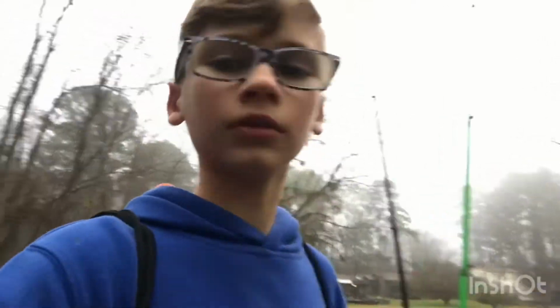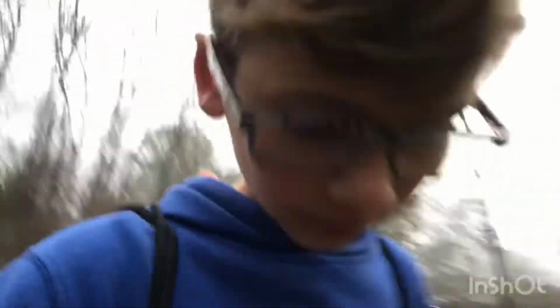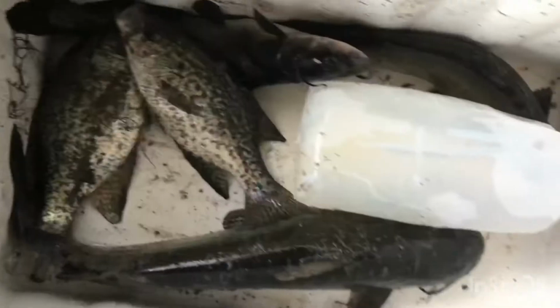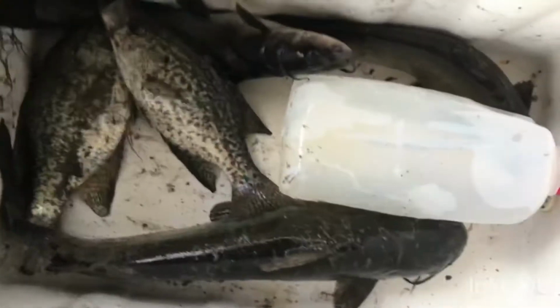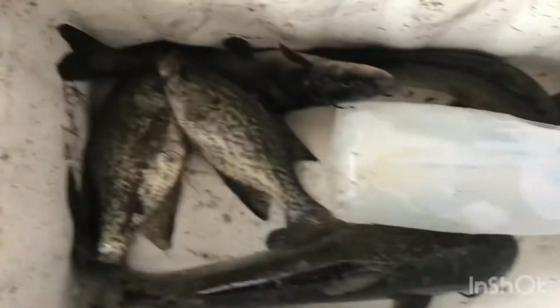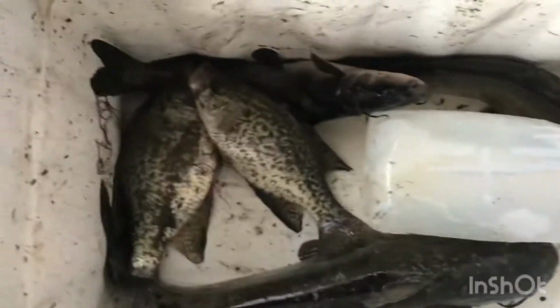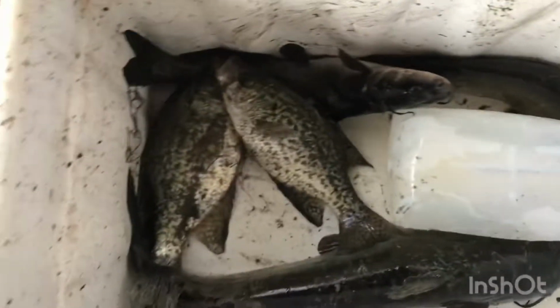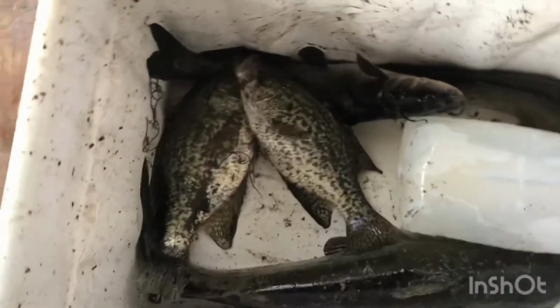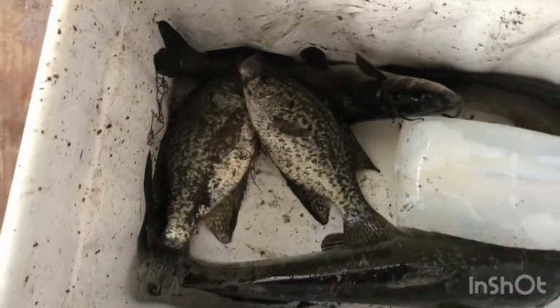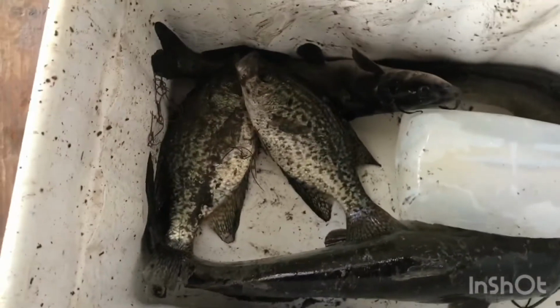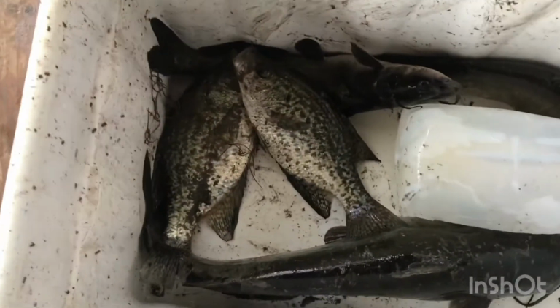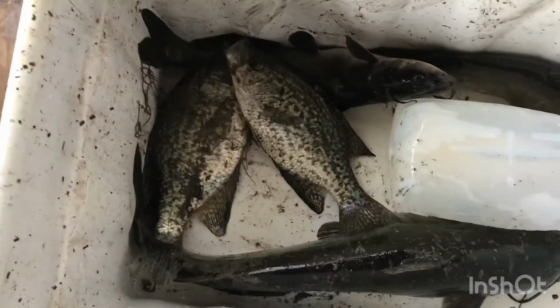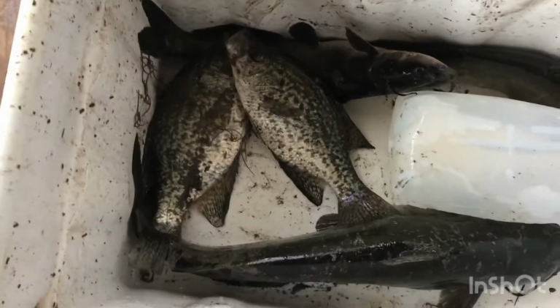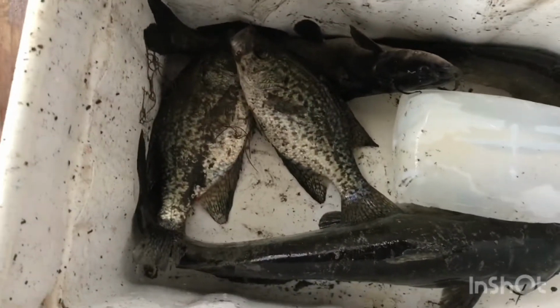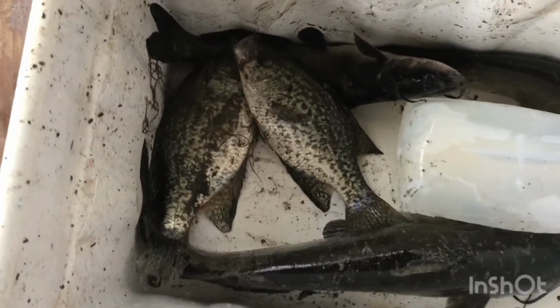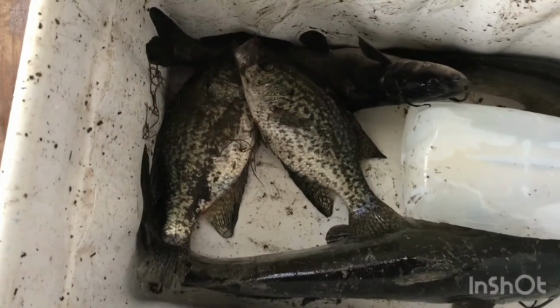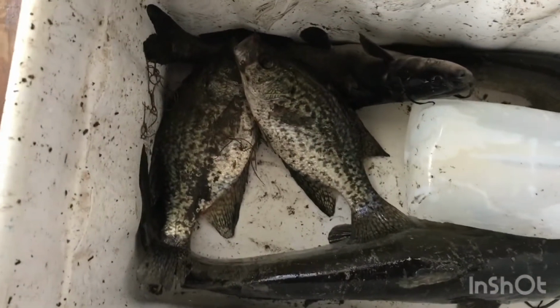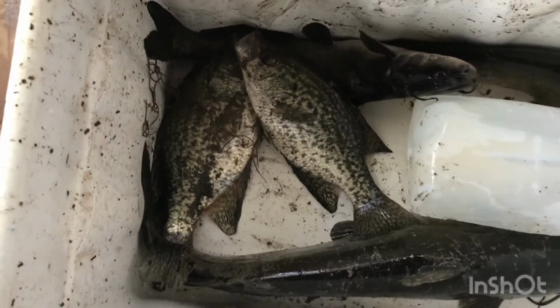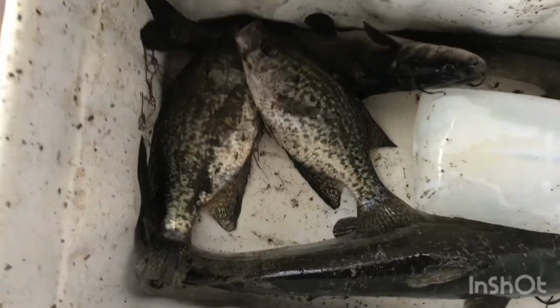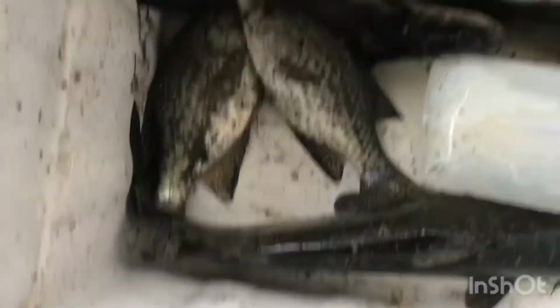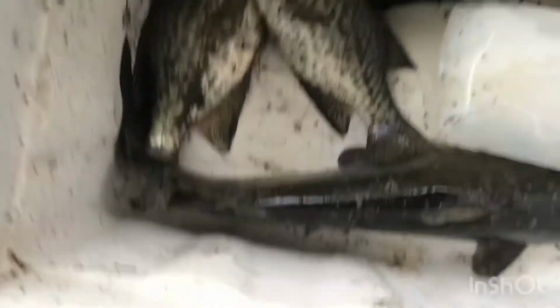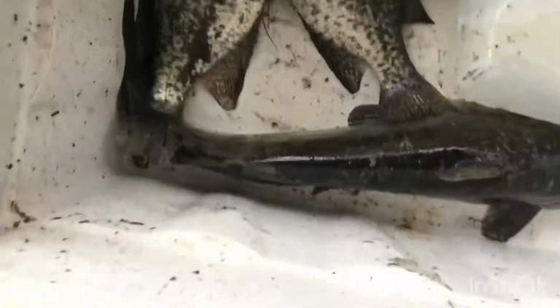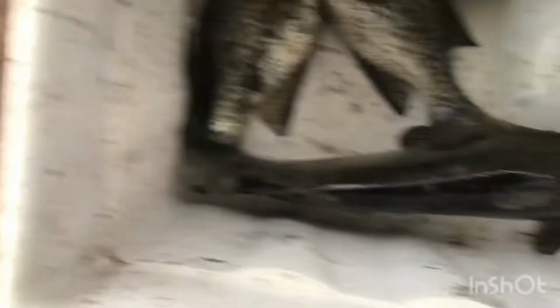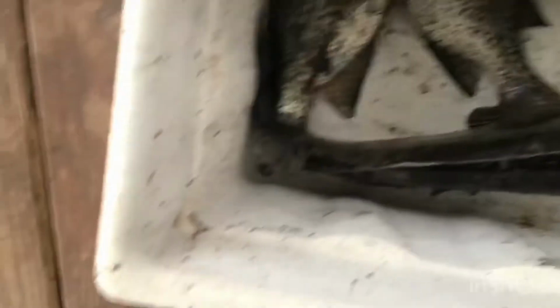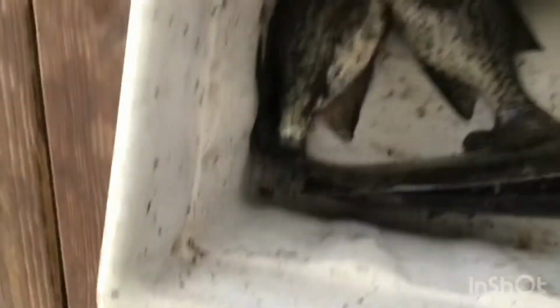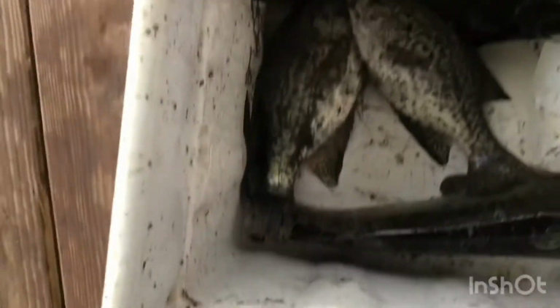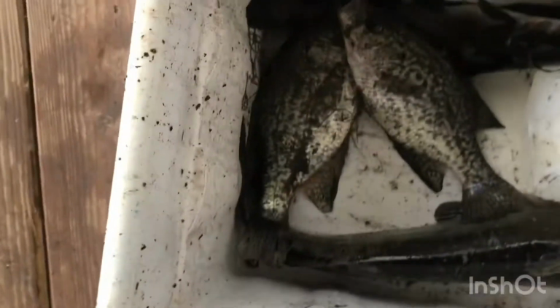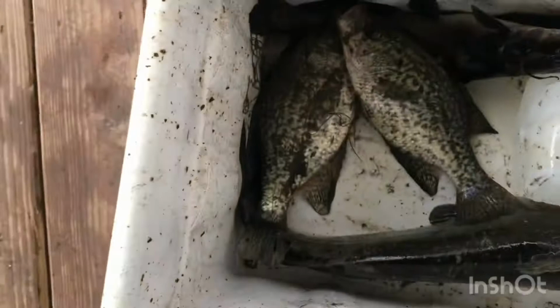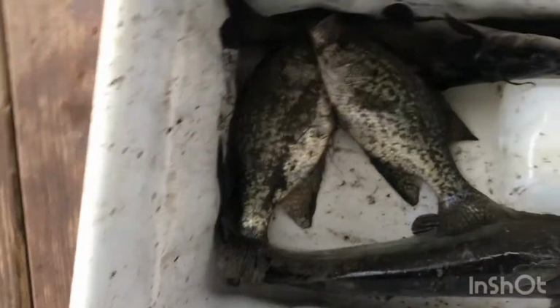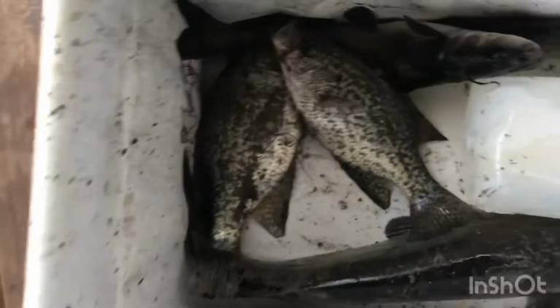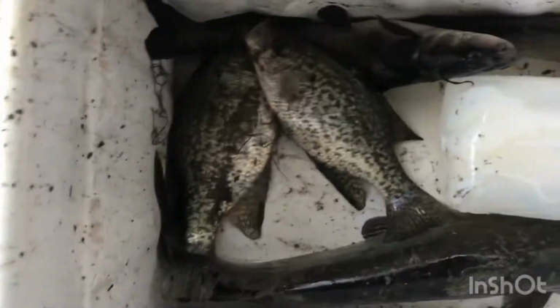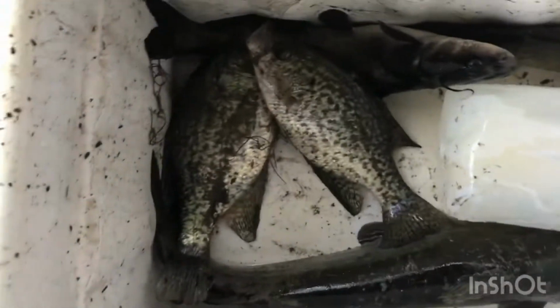So I'll let you guys know if we can catch any. This is what we ended up with: two white perch — I mean crappie, my bad — and three catfish.